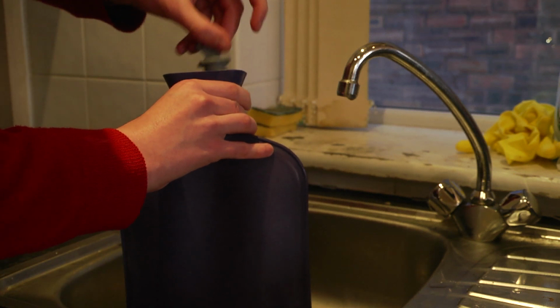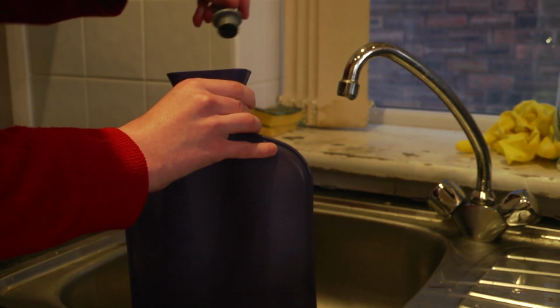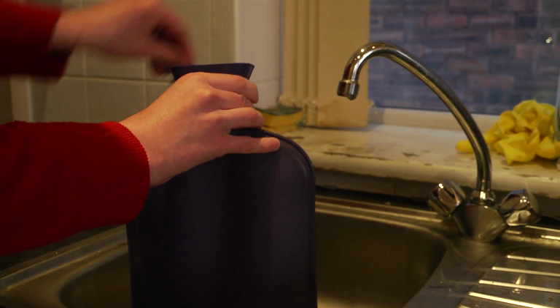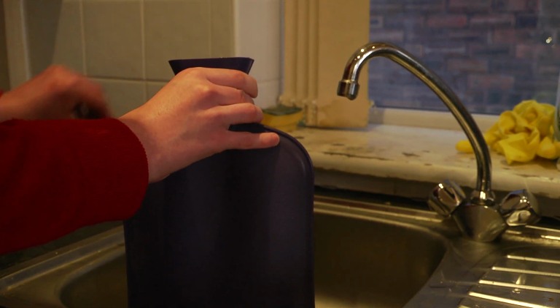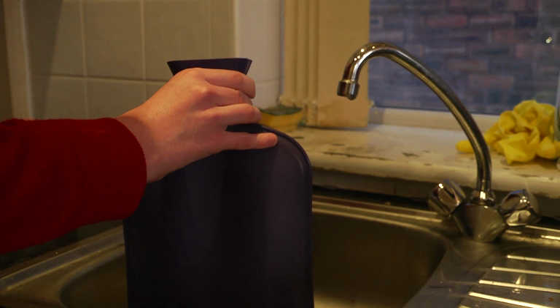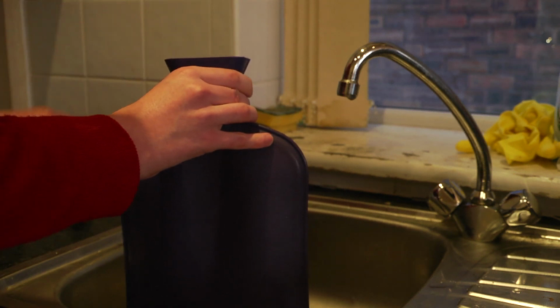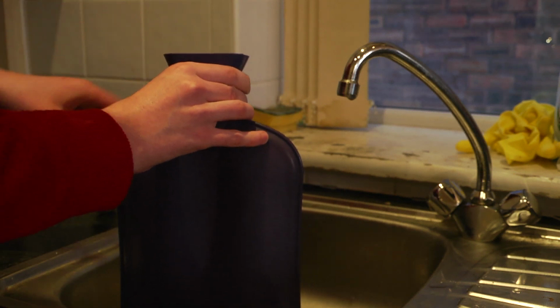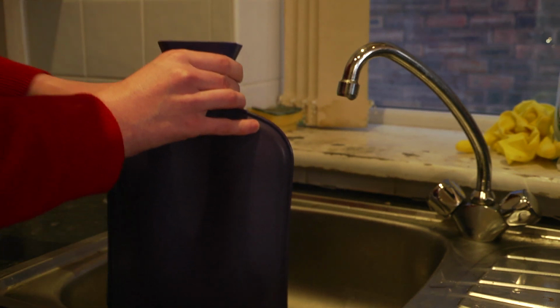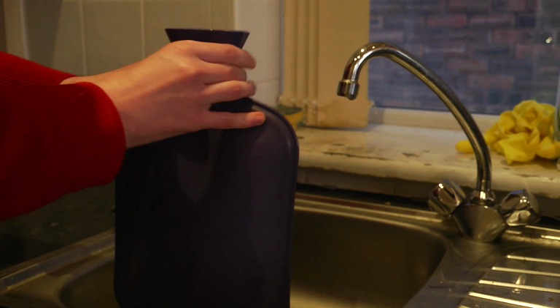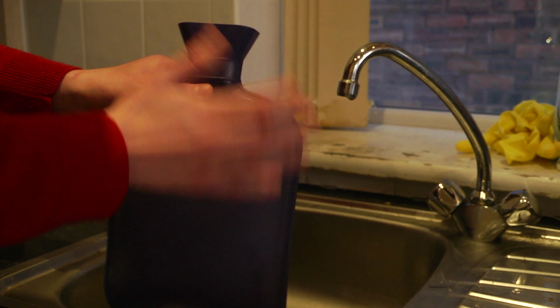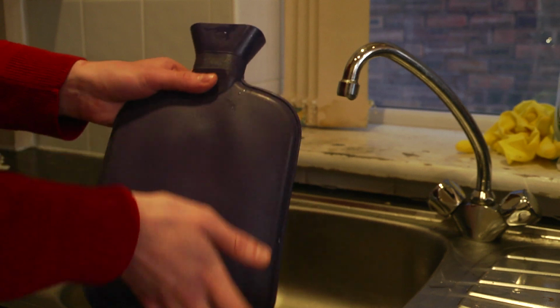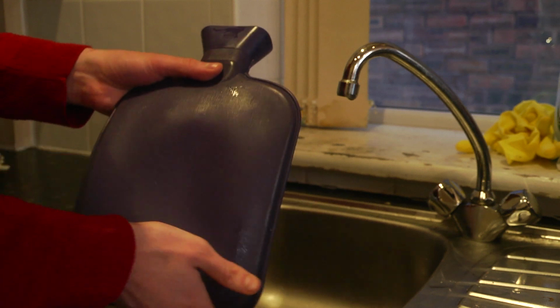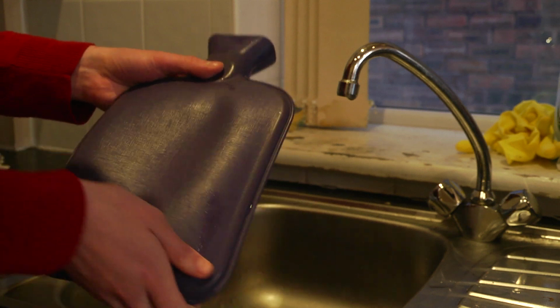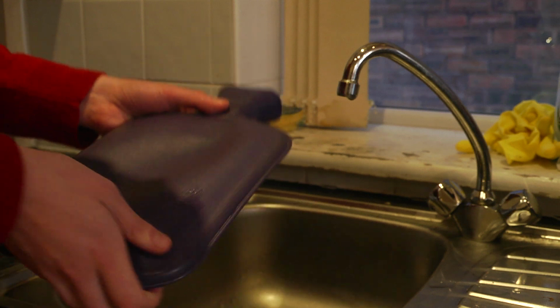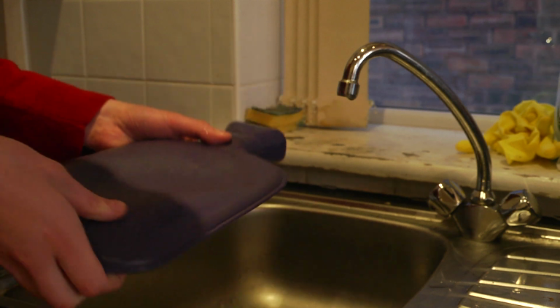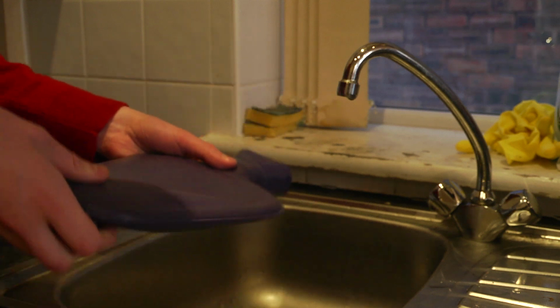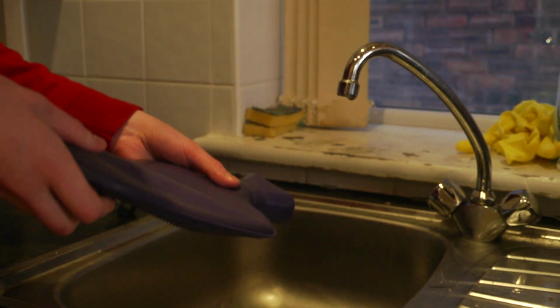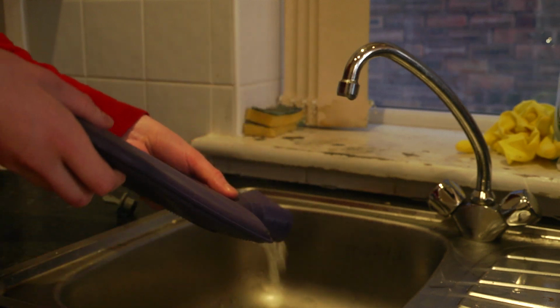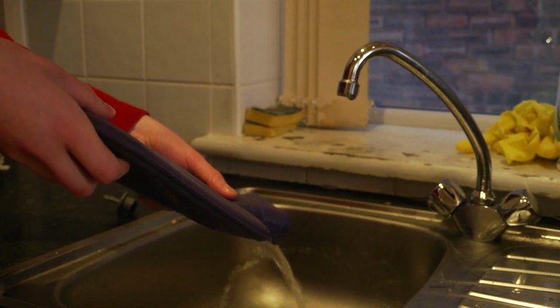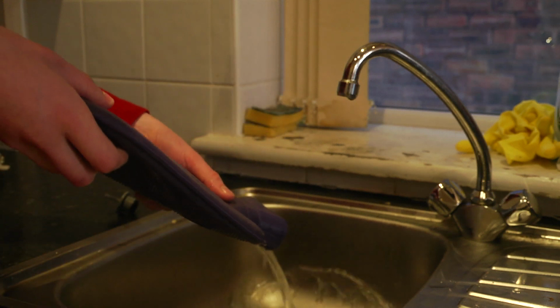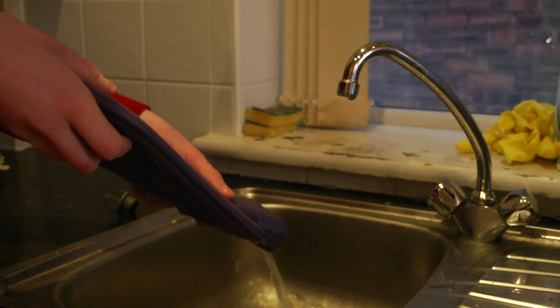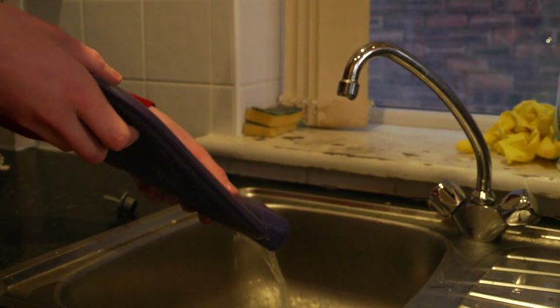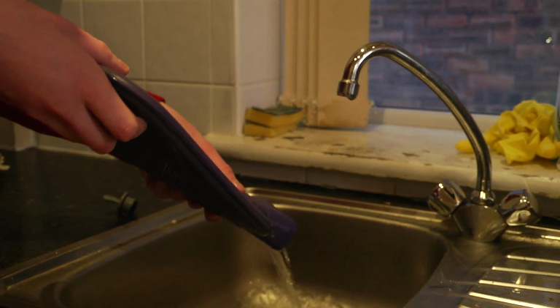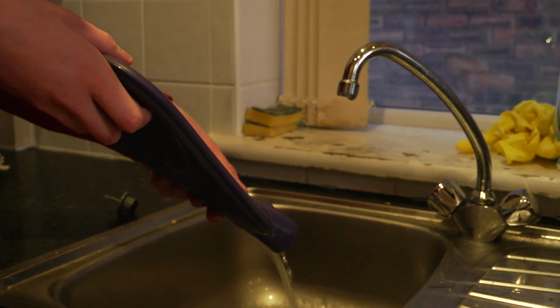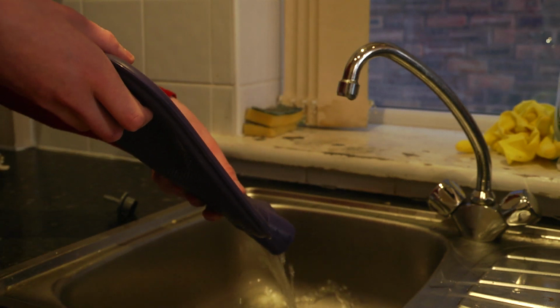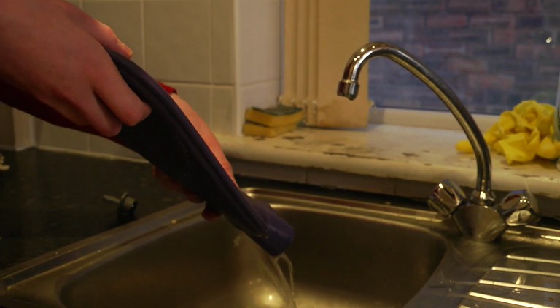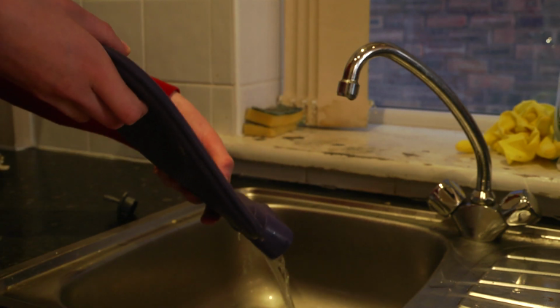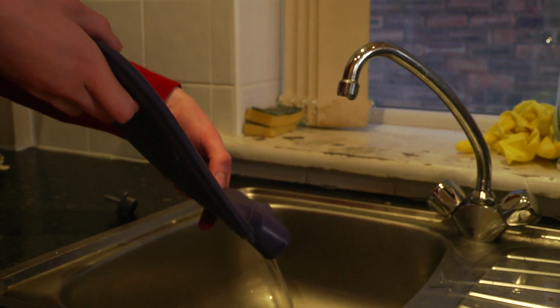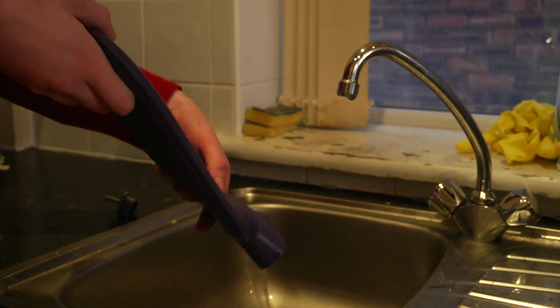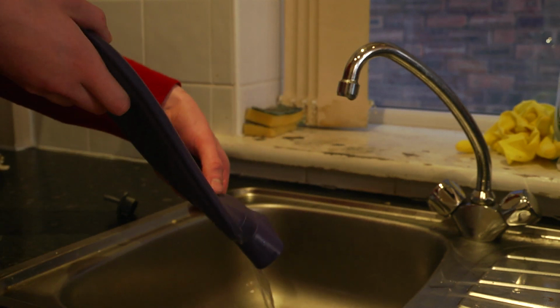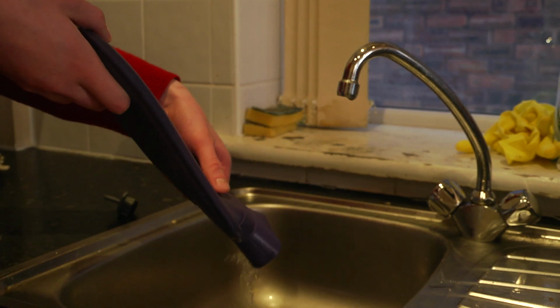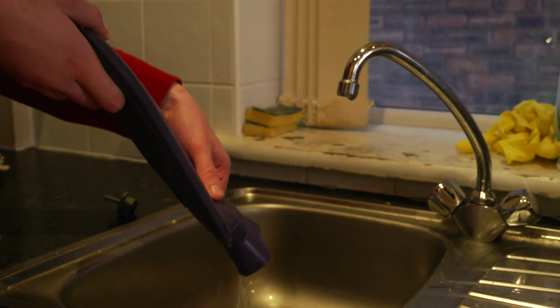Once you are happy the hot water bottle is safe to use, unscrew the stopper and pour out any water left inside.